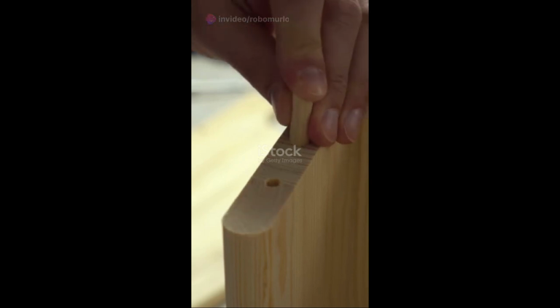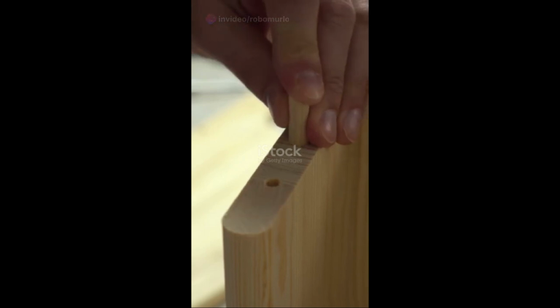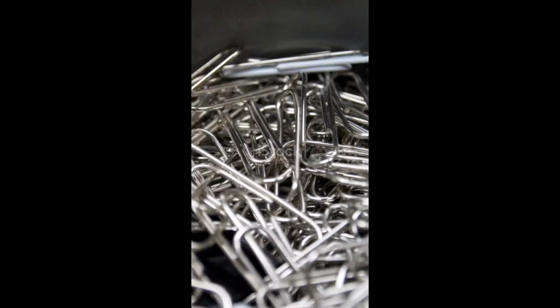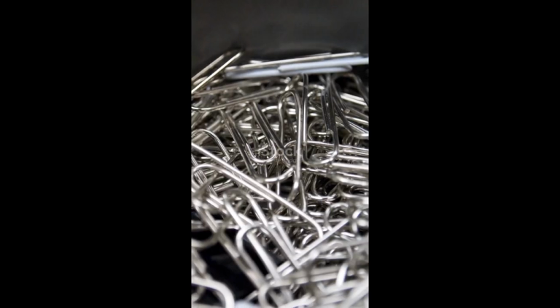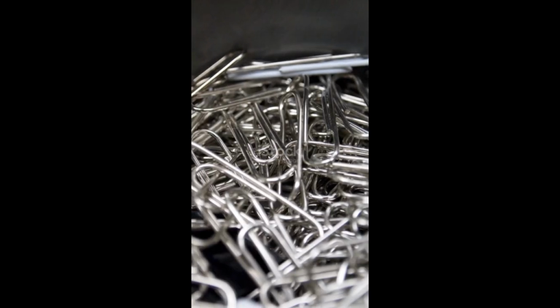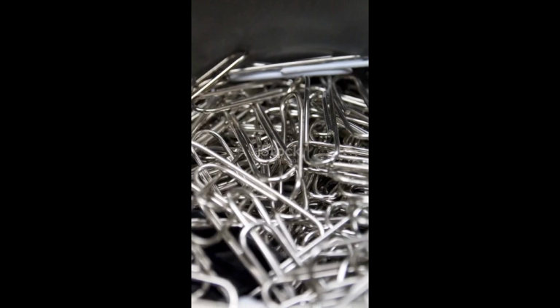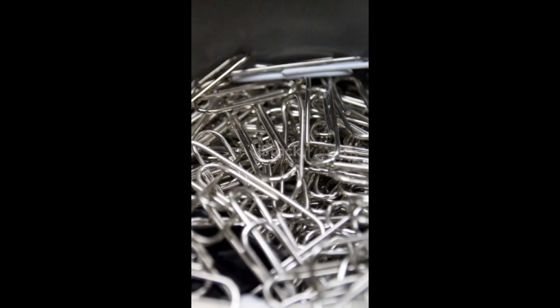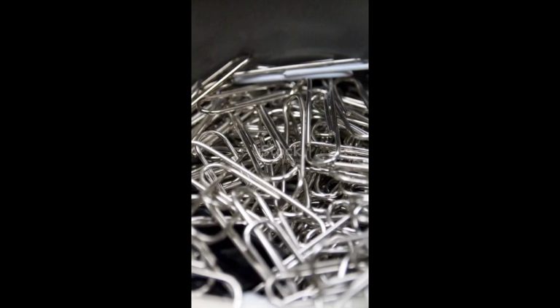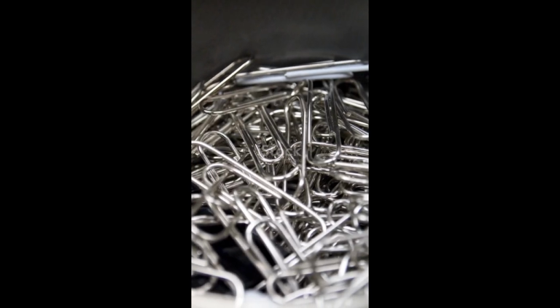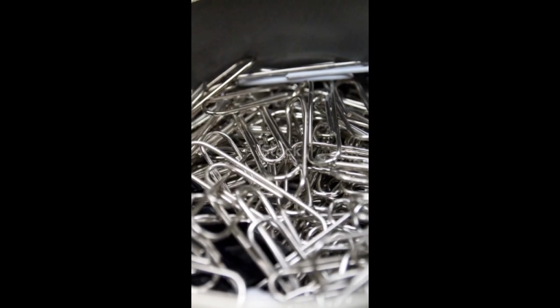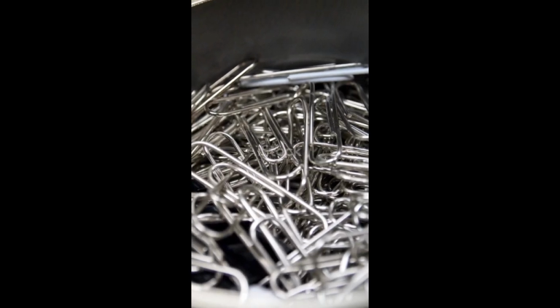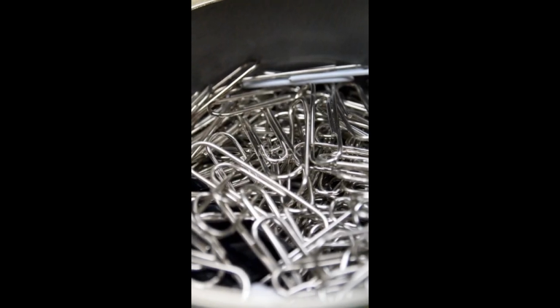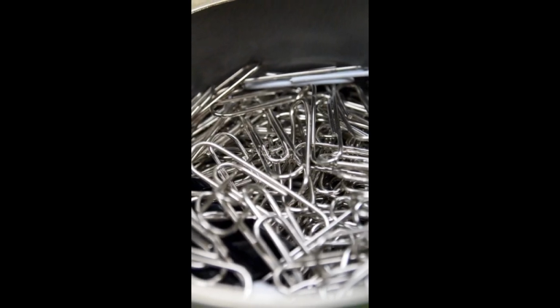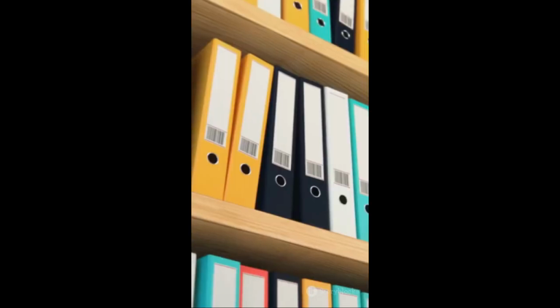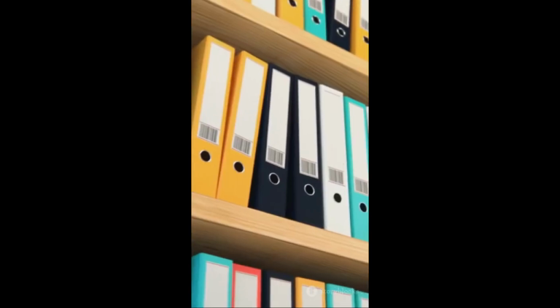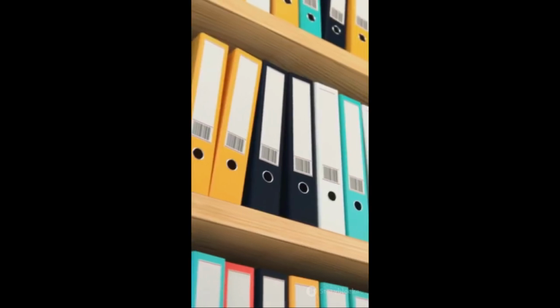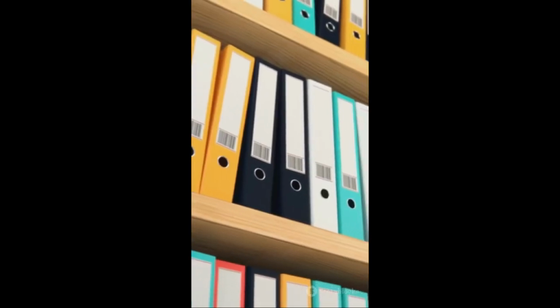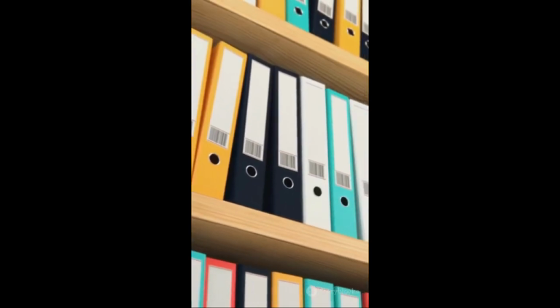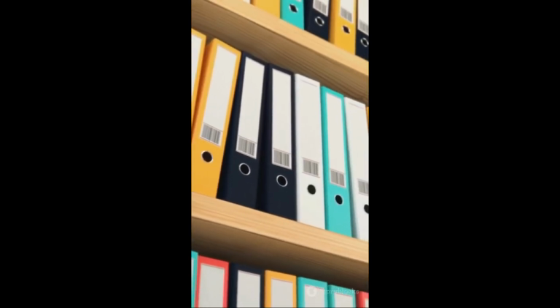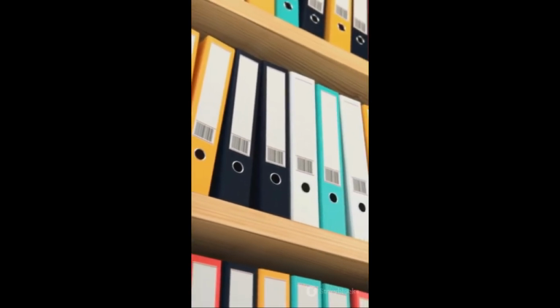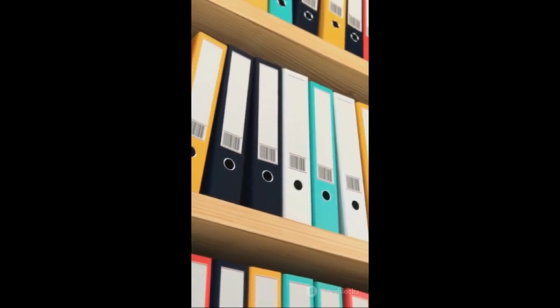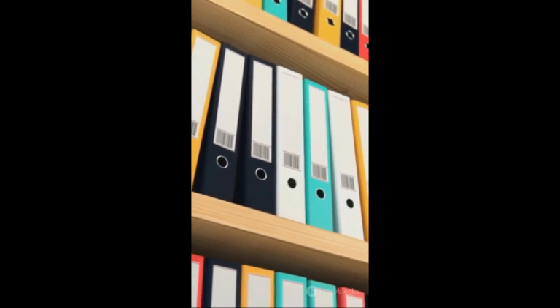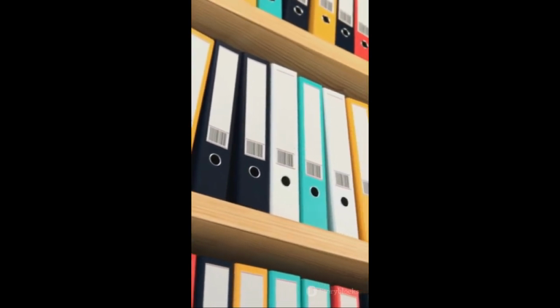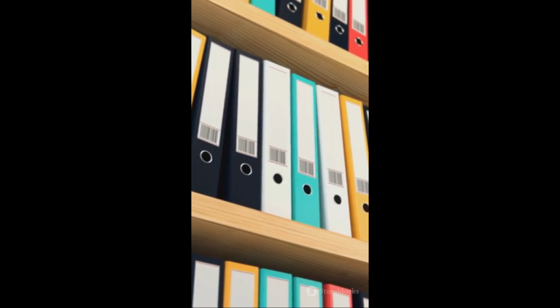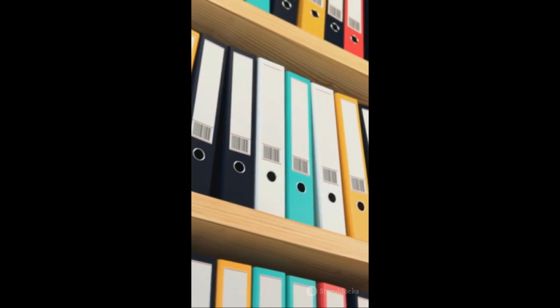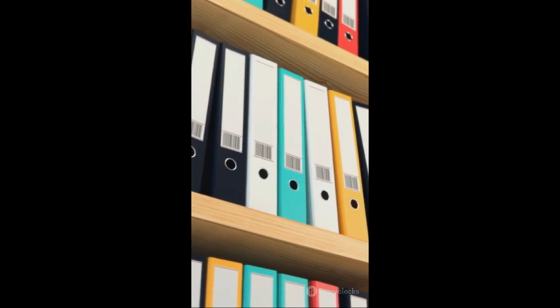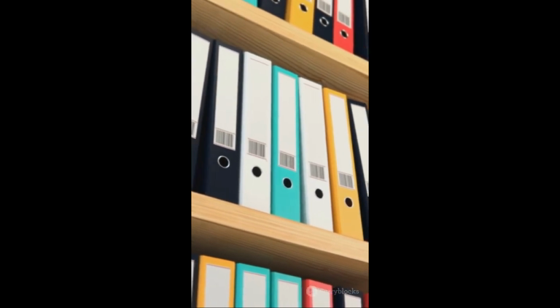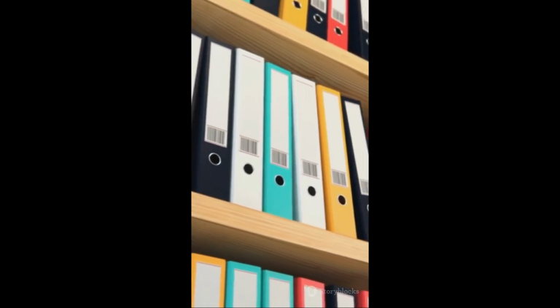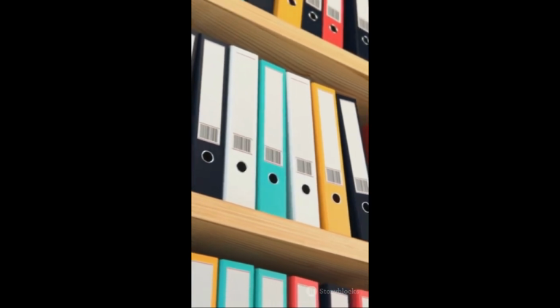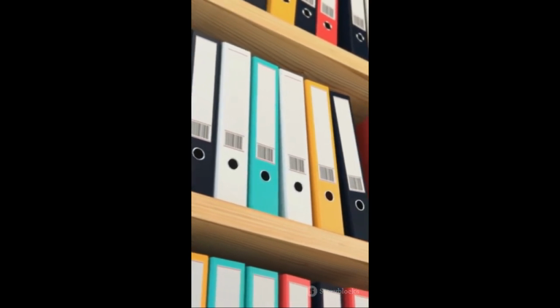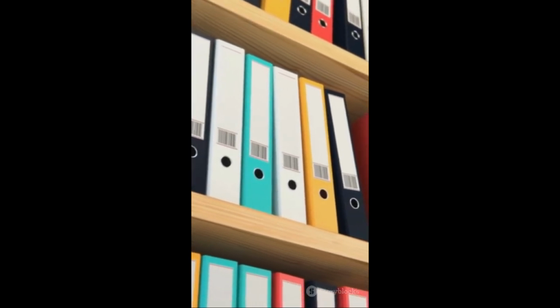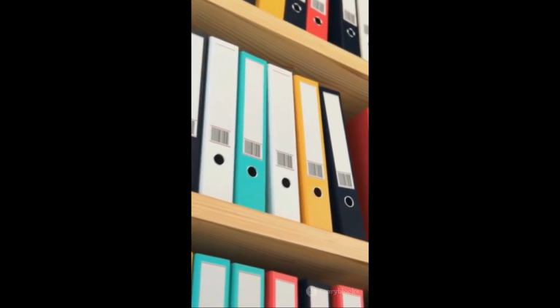4. Keep your cables organized with binder clips. Just clip them to the edge of your desk.